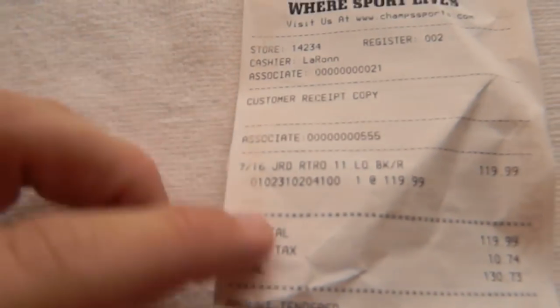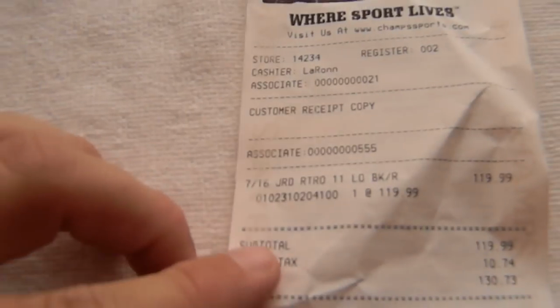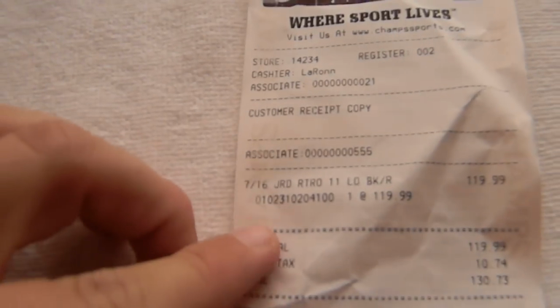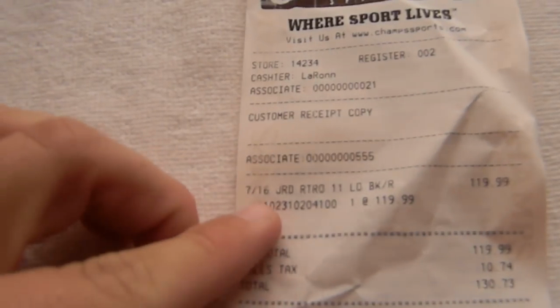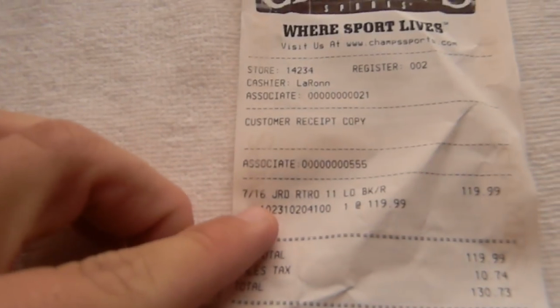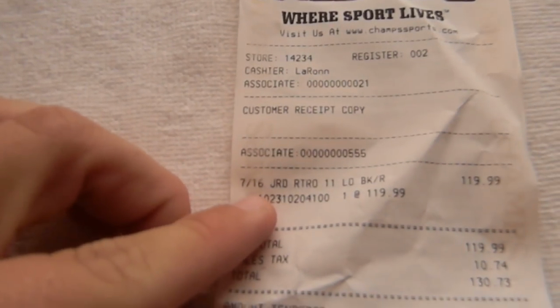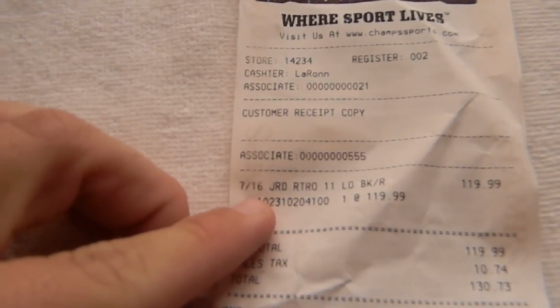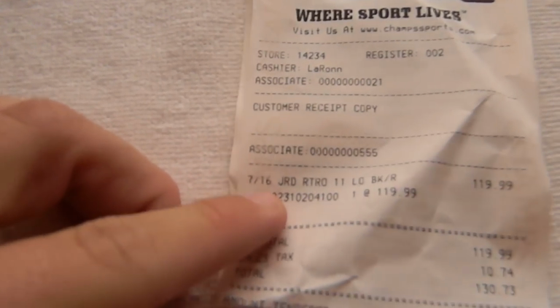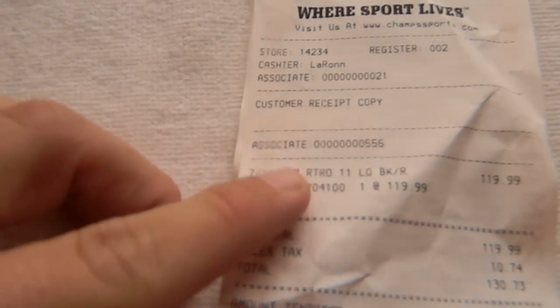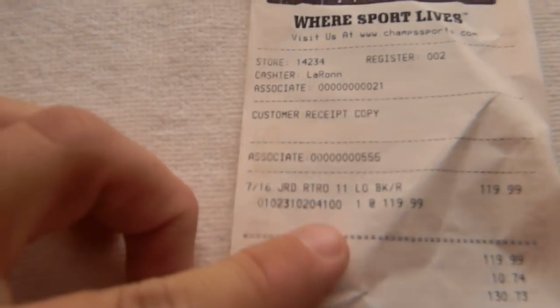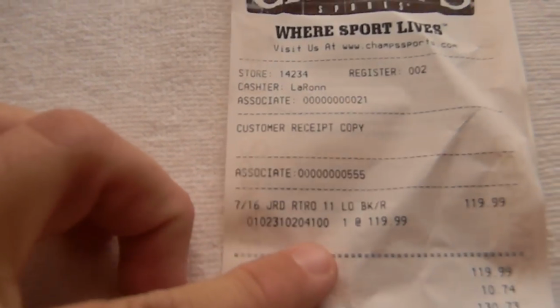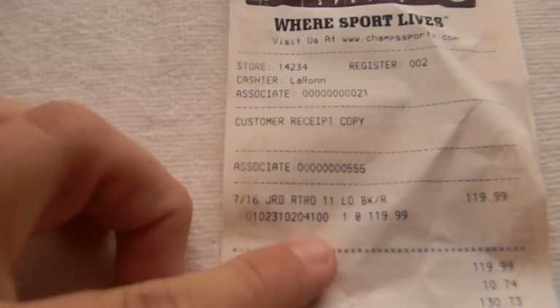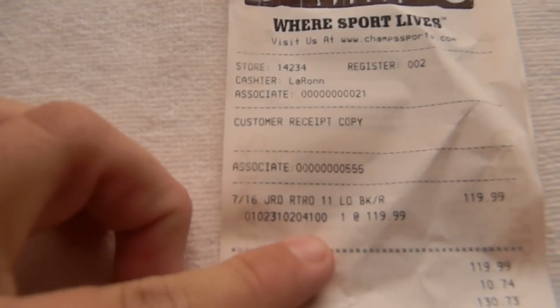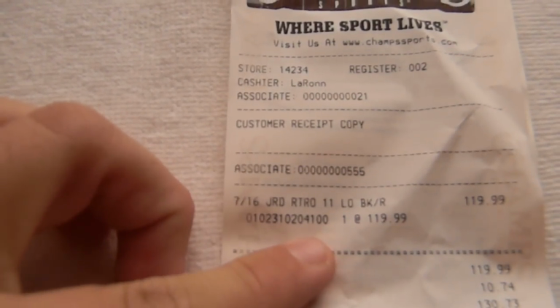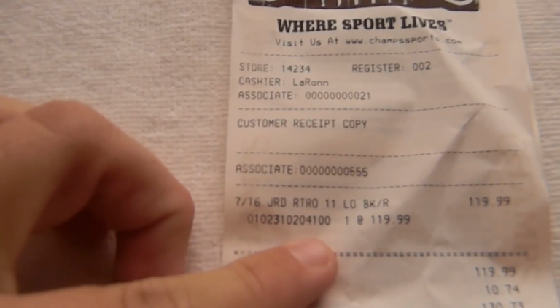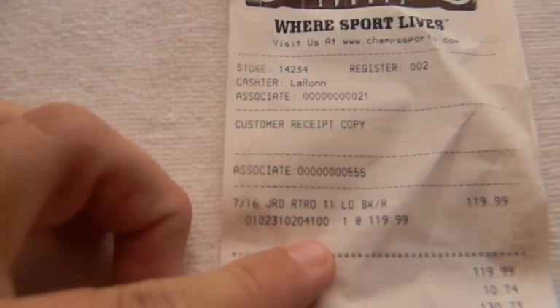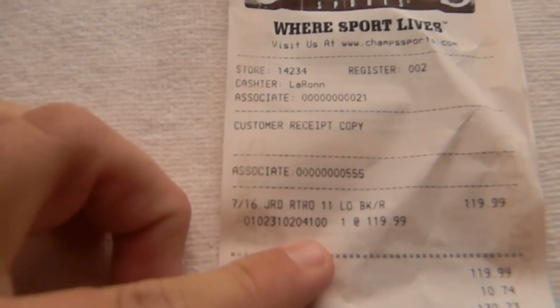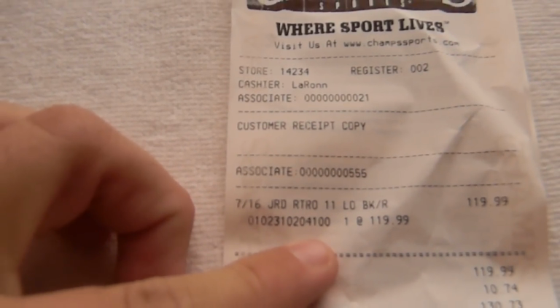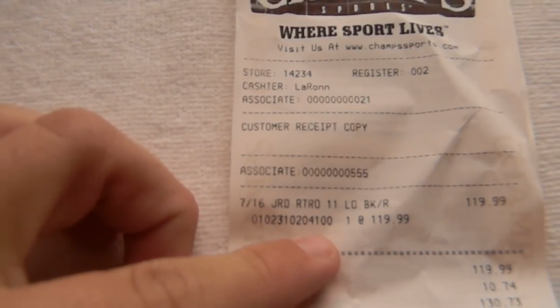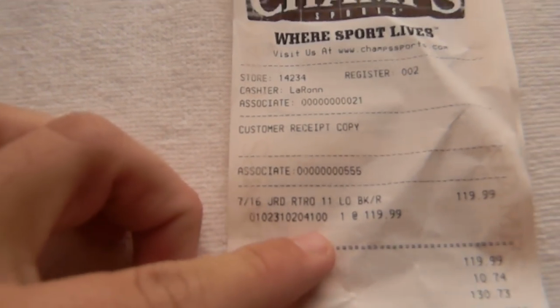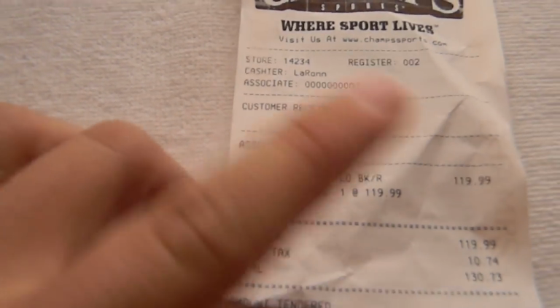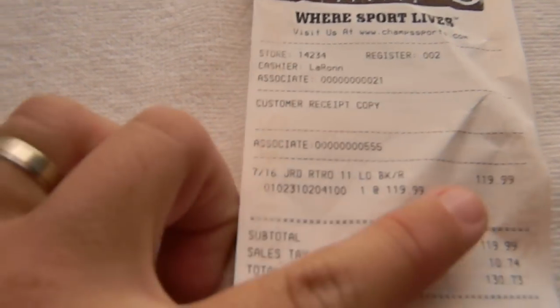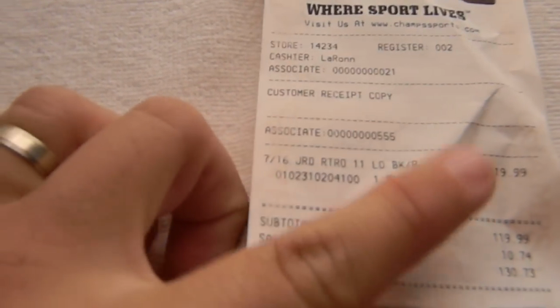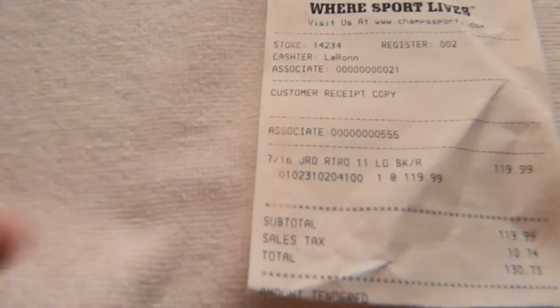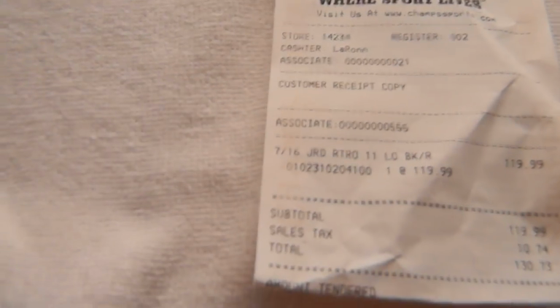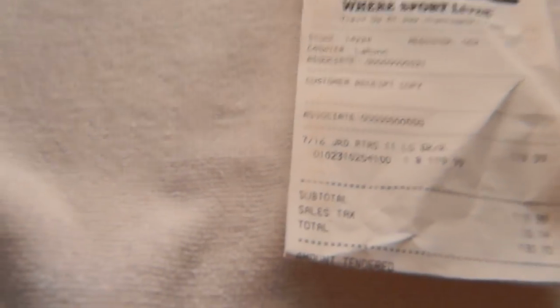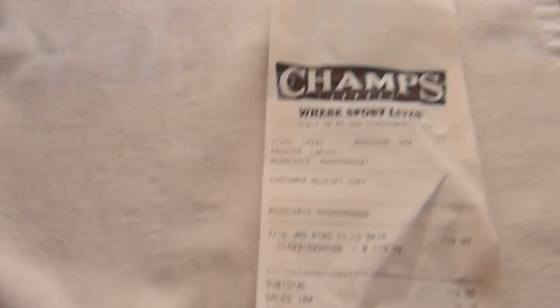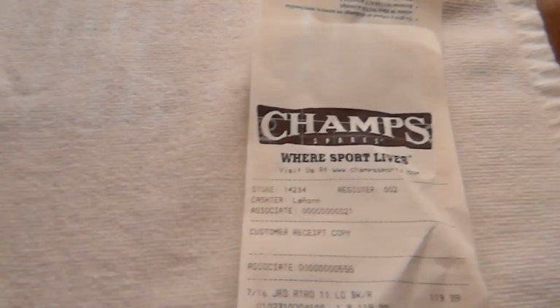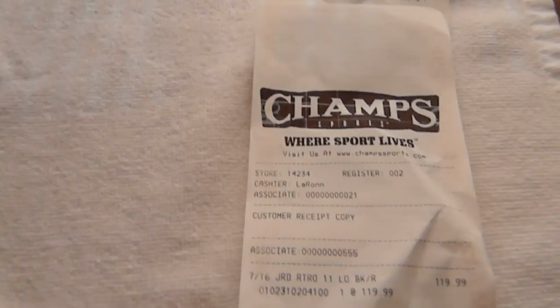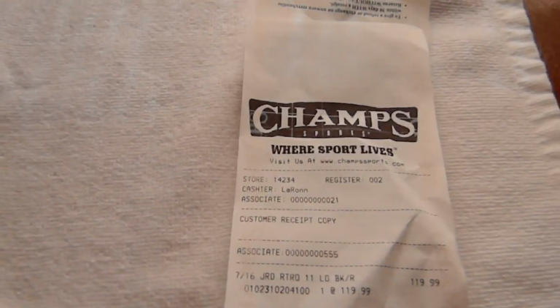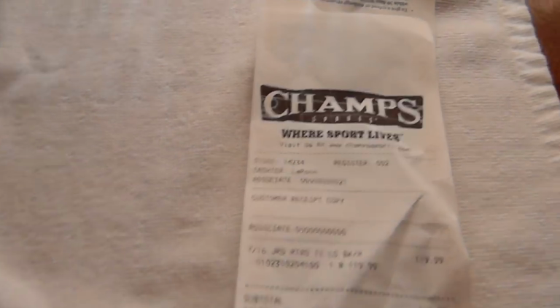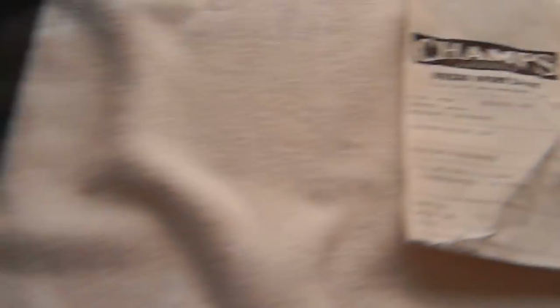On 7-16, Jordan Retro 11s, $119. Champs — what's up, Champs?